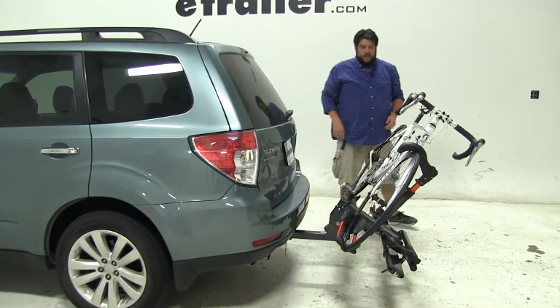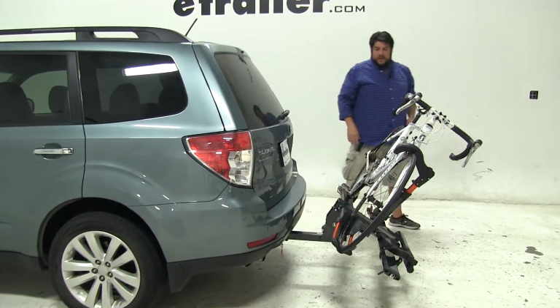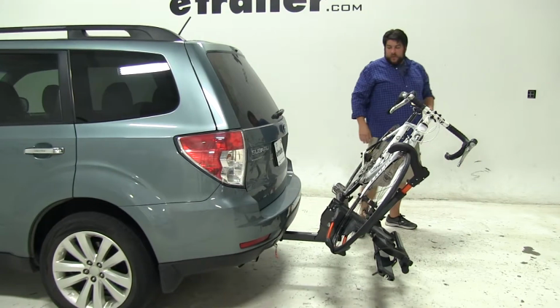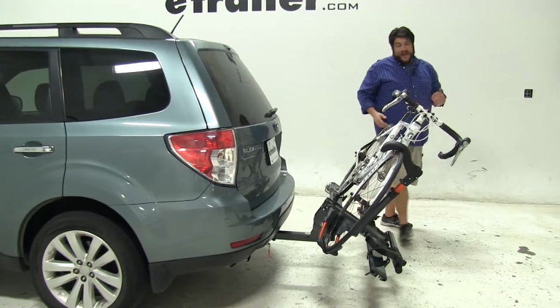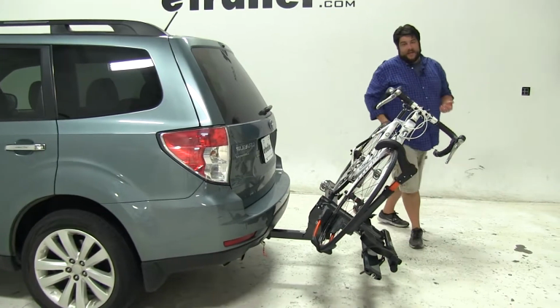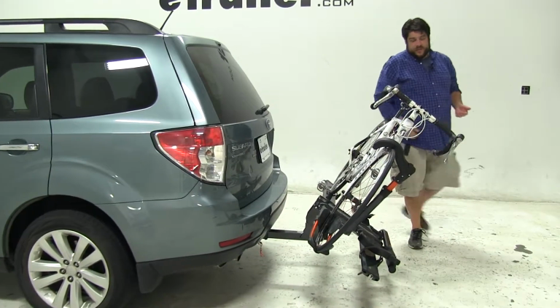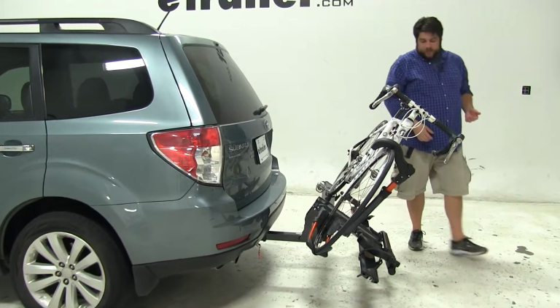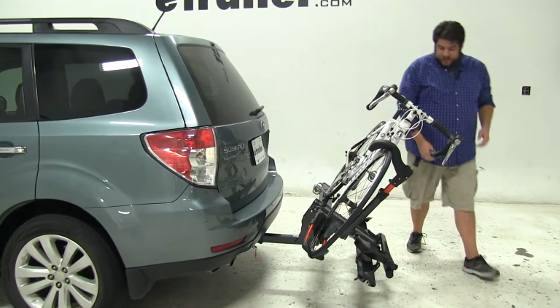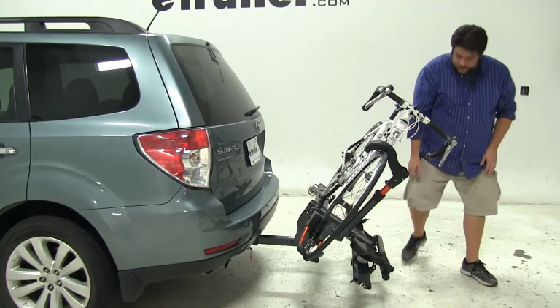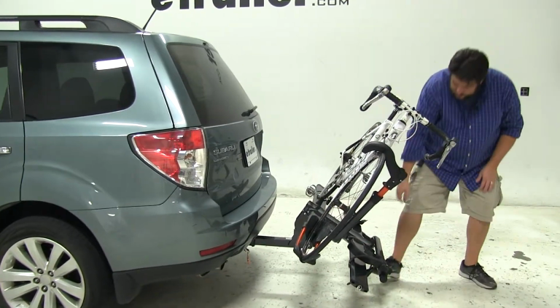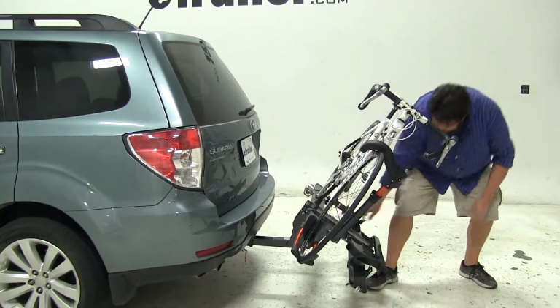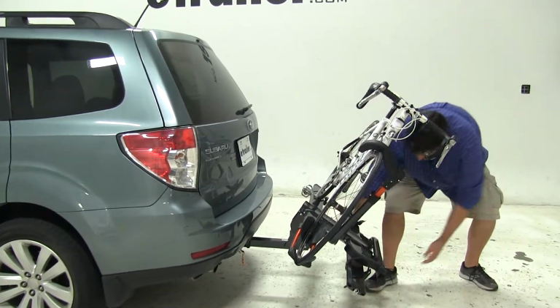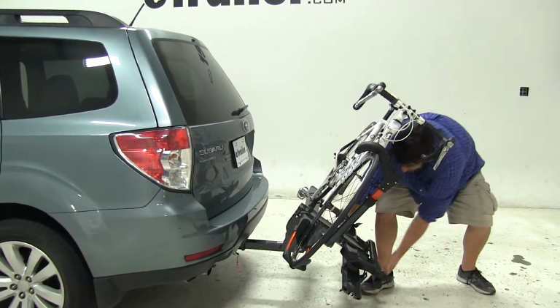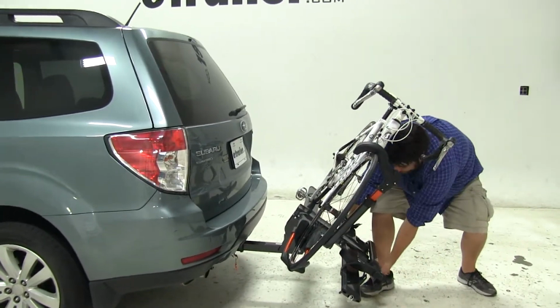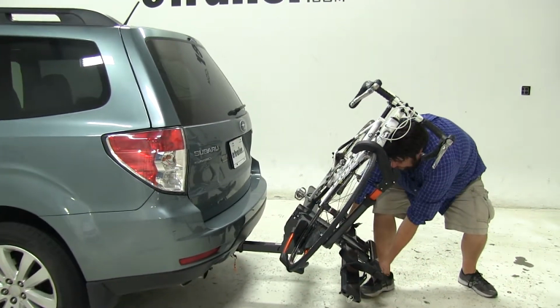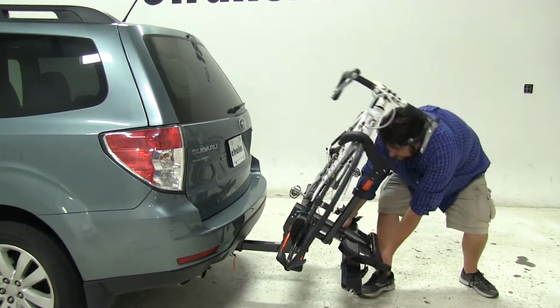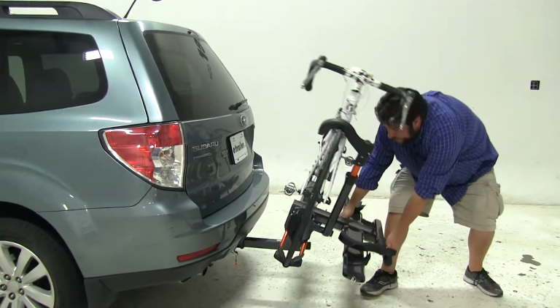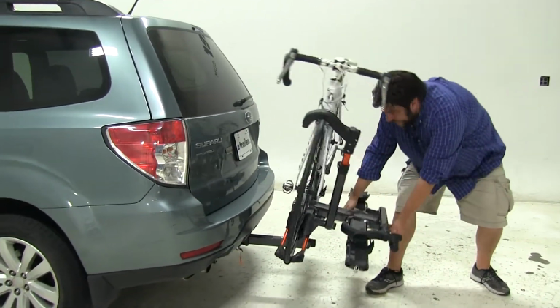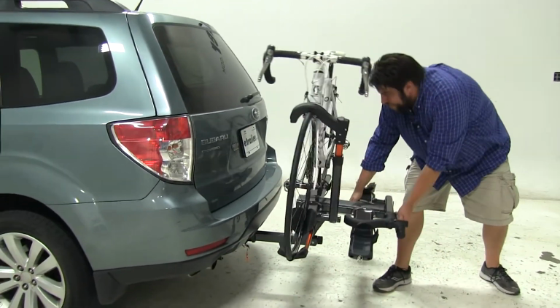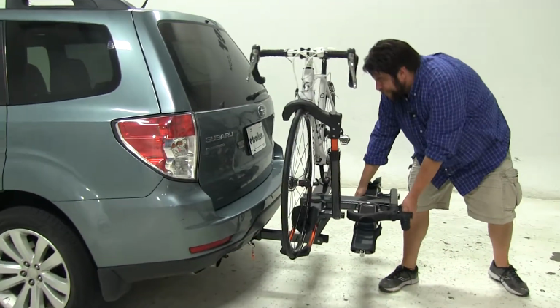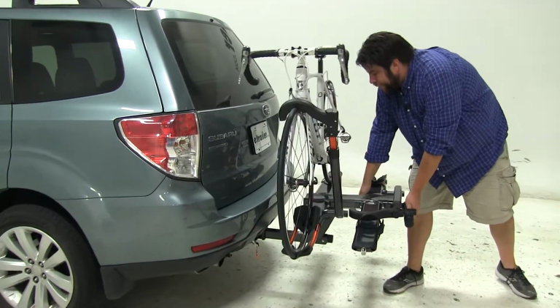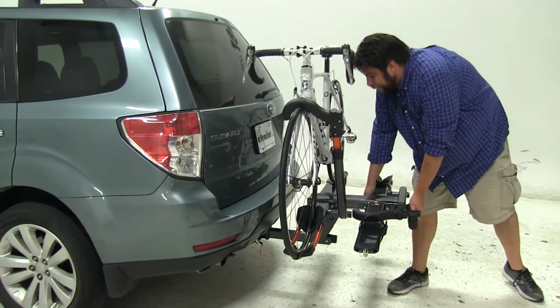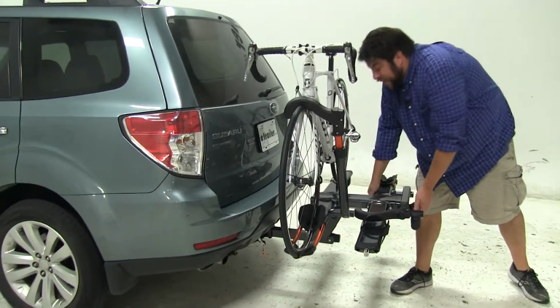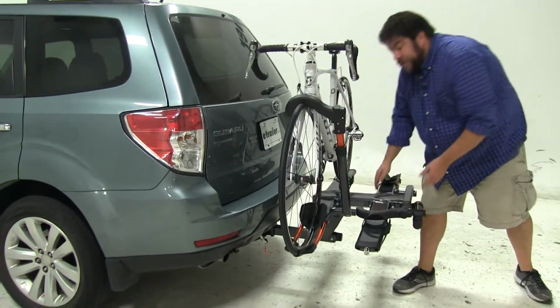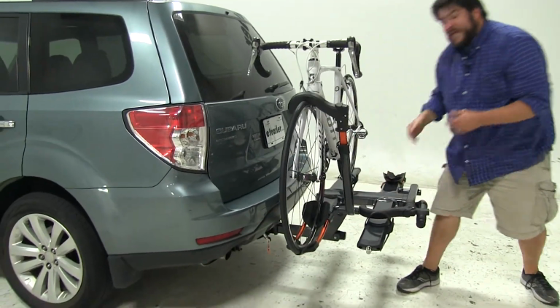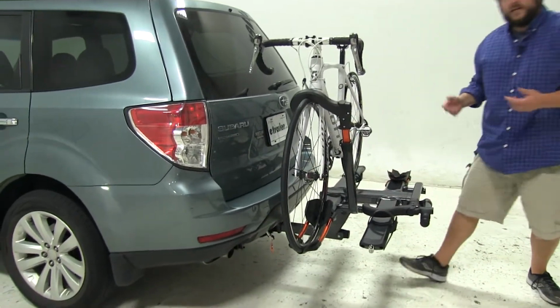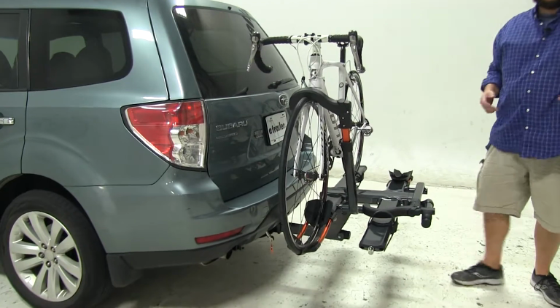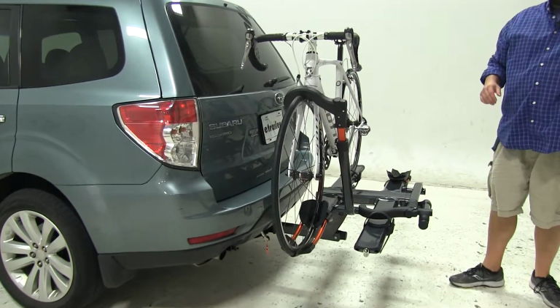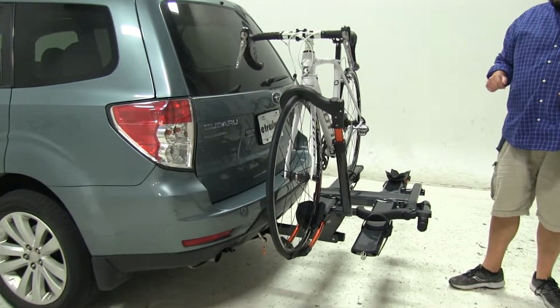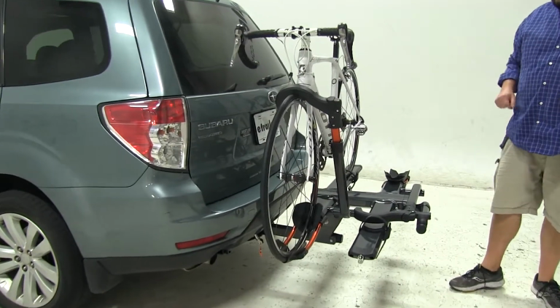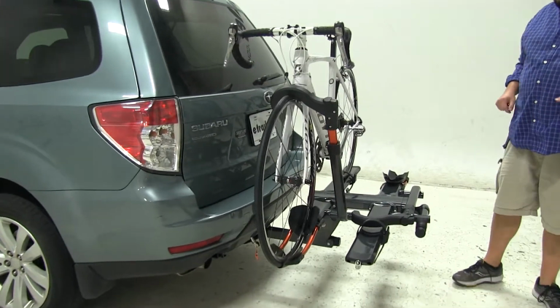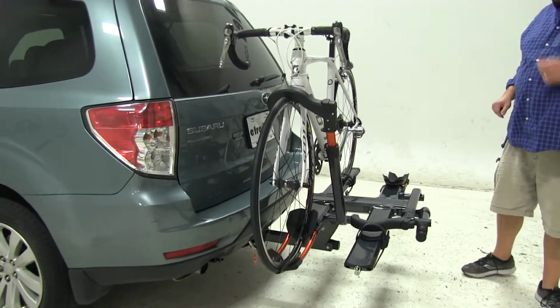Now to put it back in its original position, just lift up on the bike rack — never the bike — and you hear that click and it's locked into place.